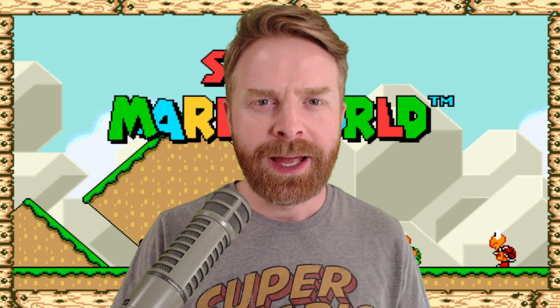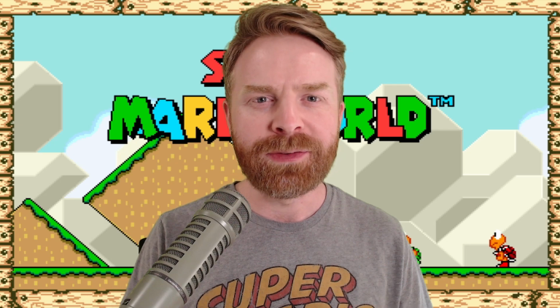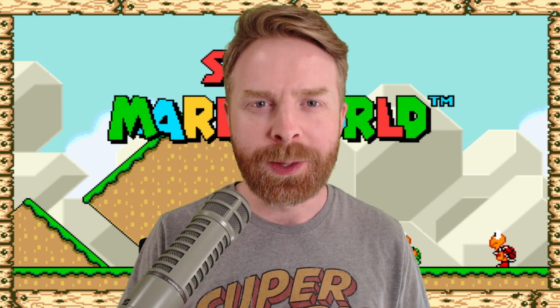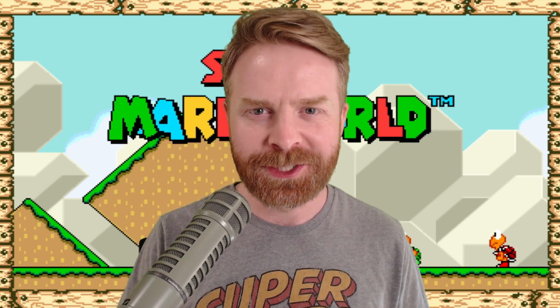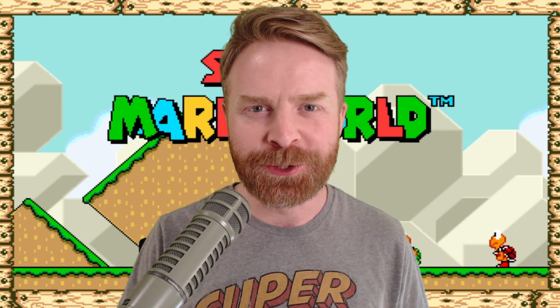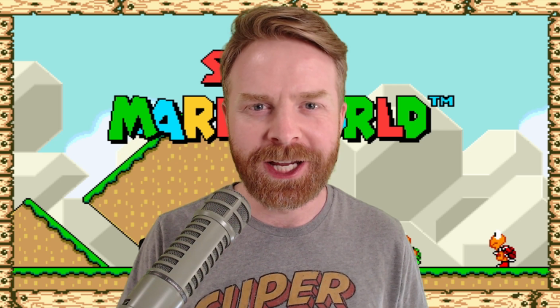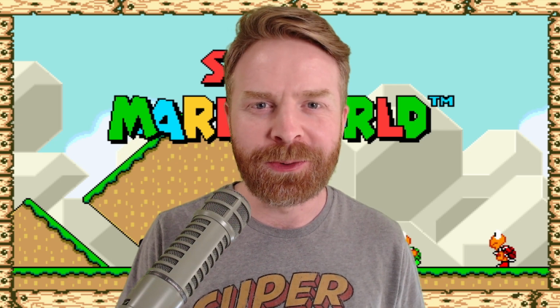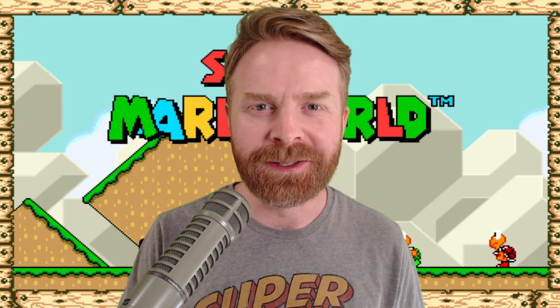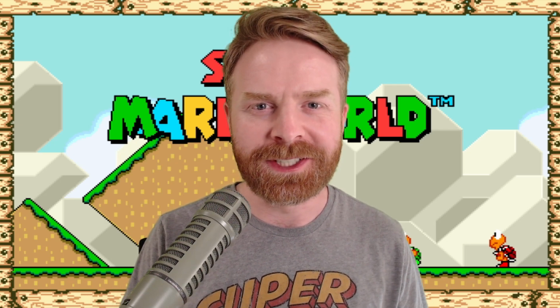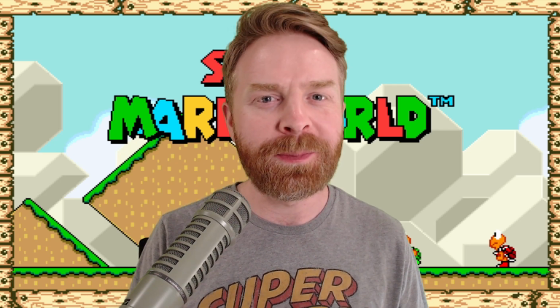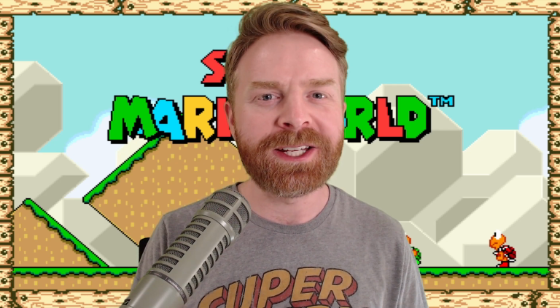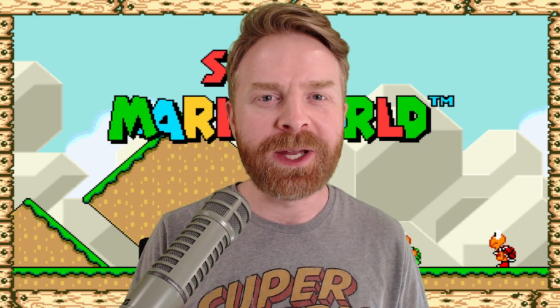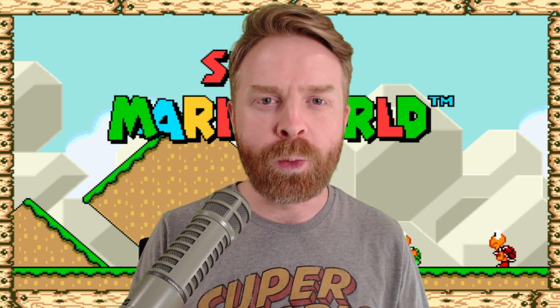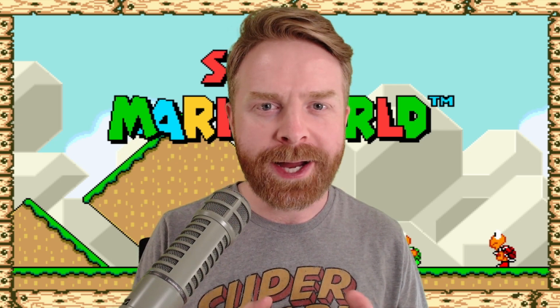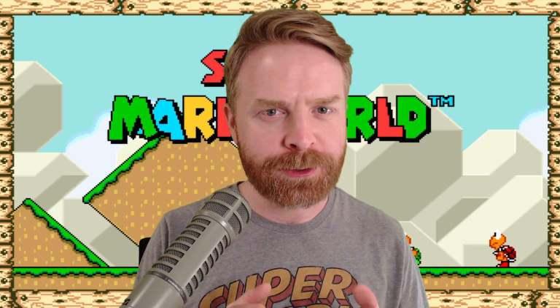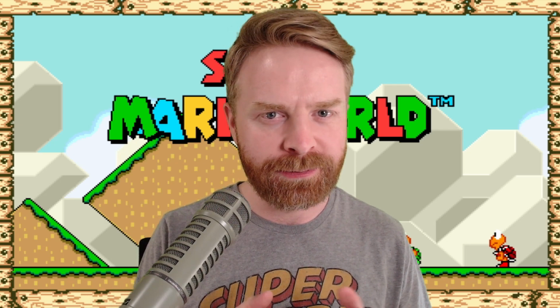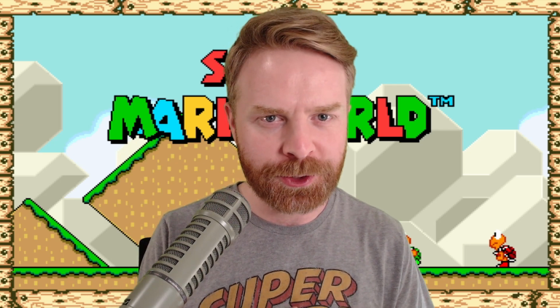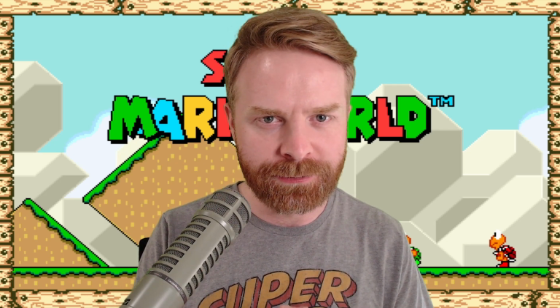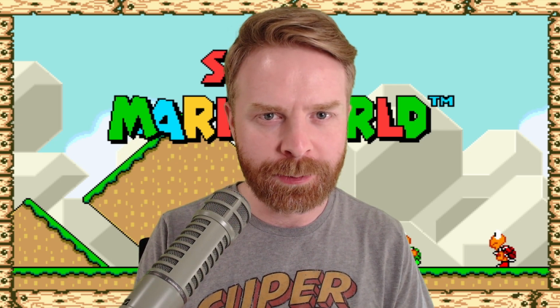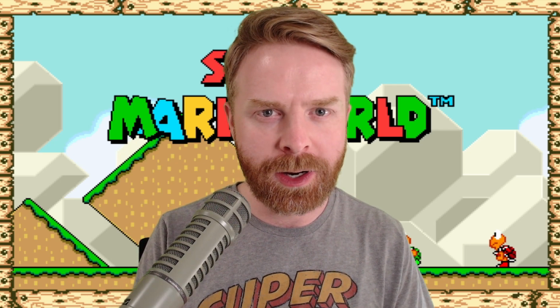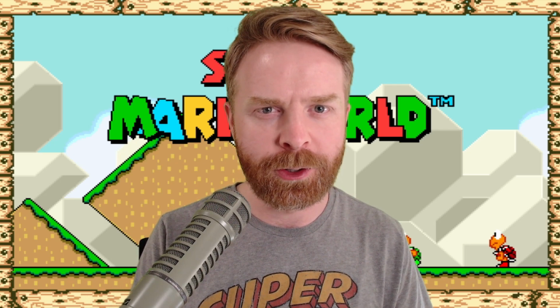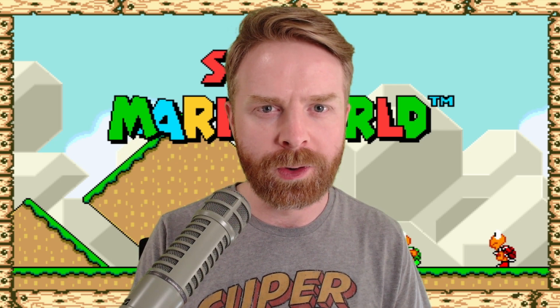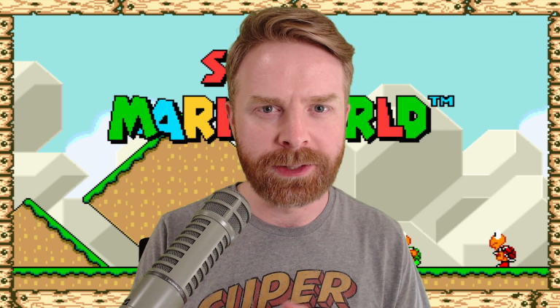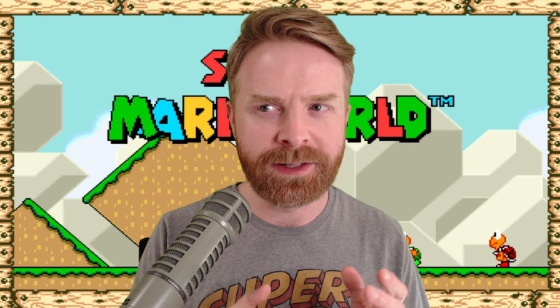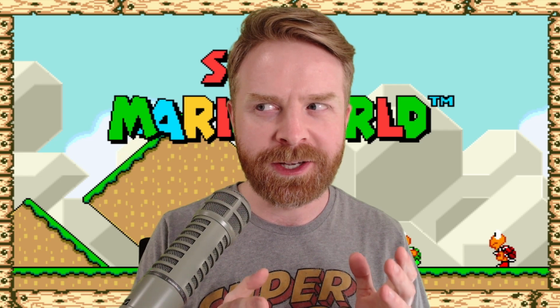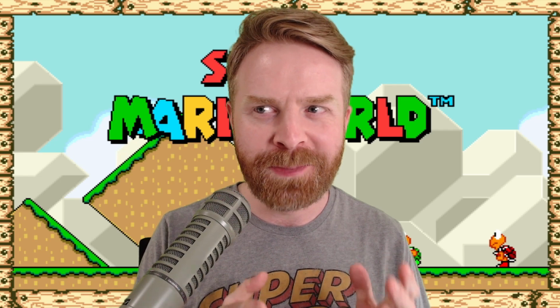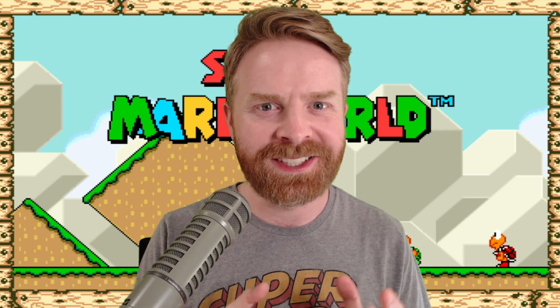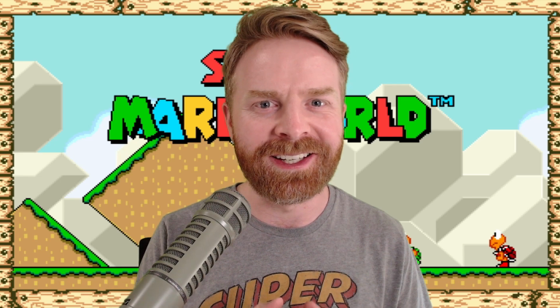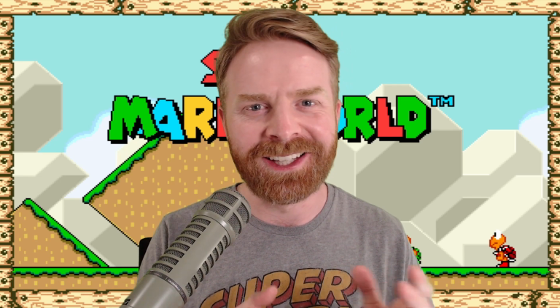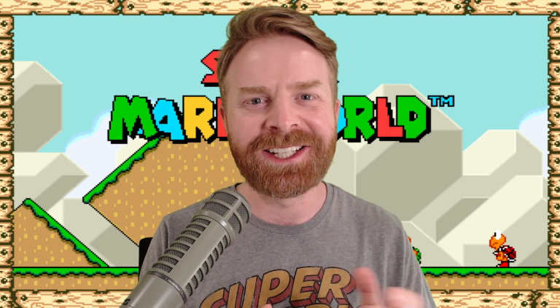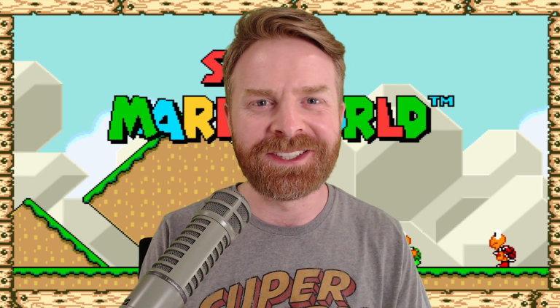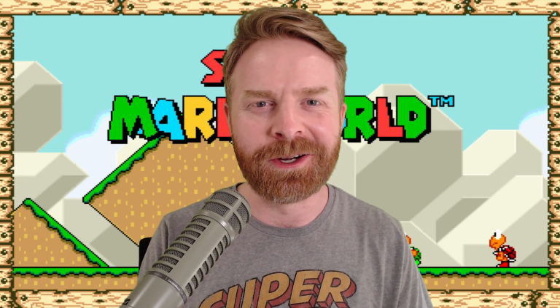Hey everyone, Mr. Sujano here. Somebody has made a widescreen version of Super Mario World, and it's amazing. Let's get started.